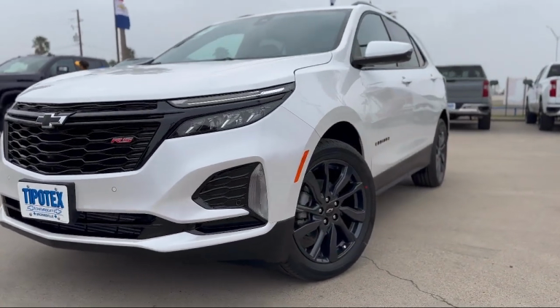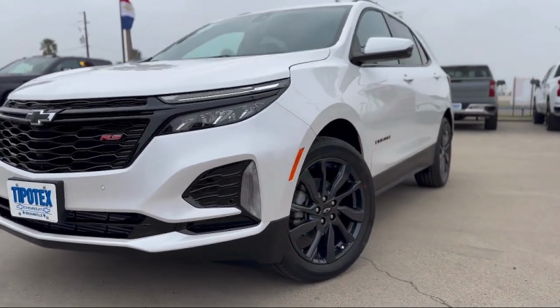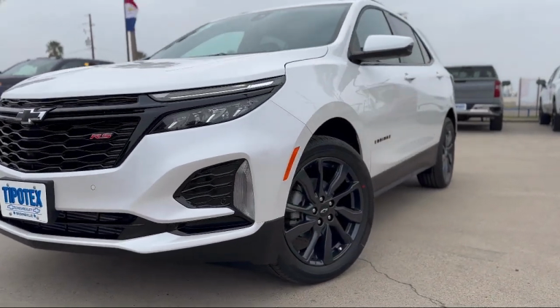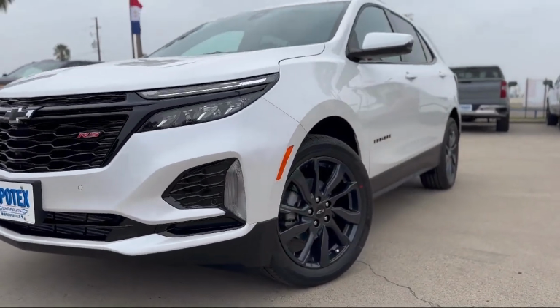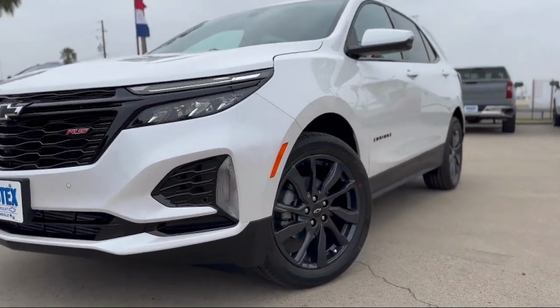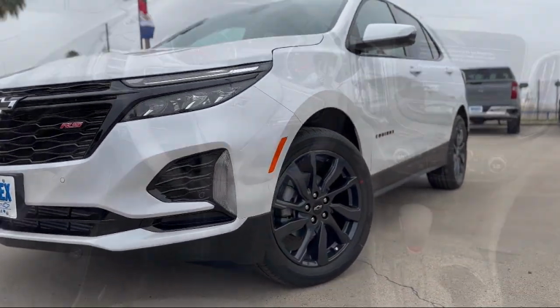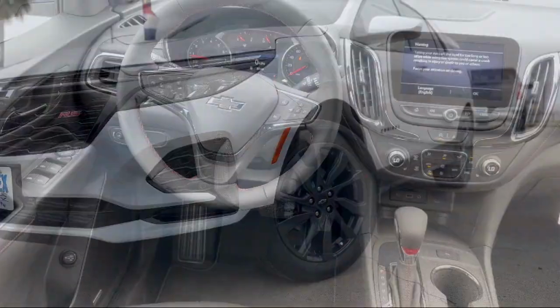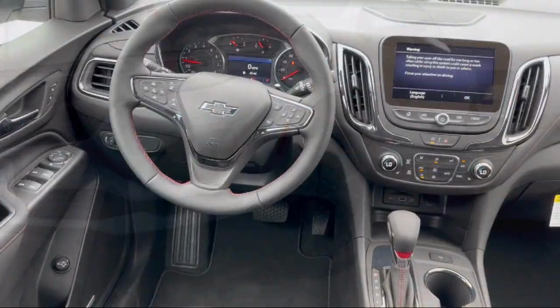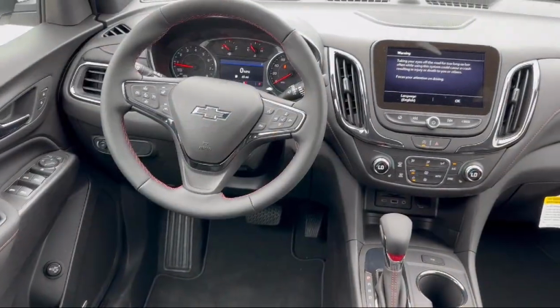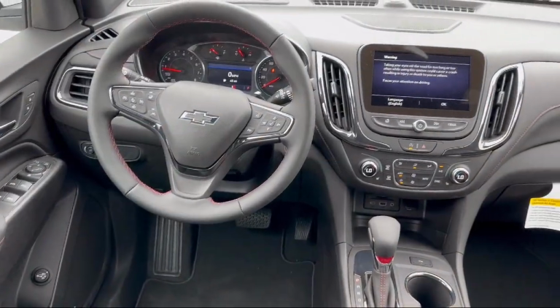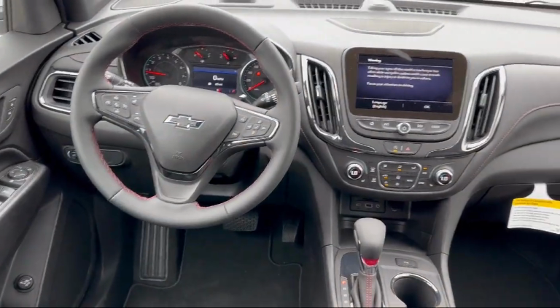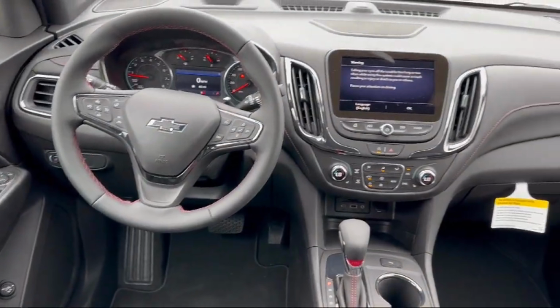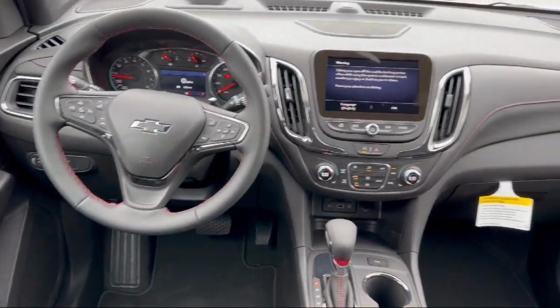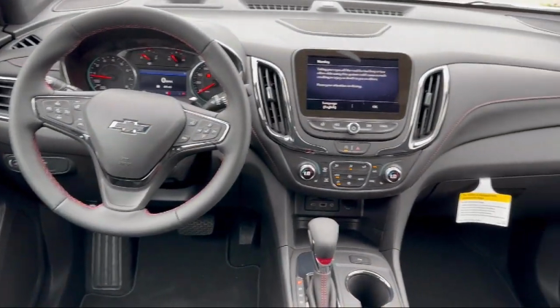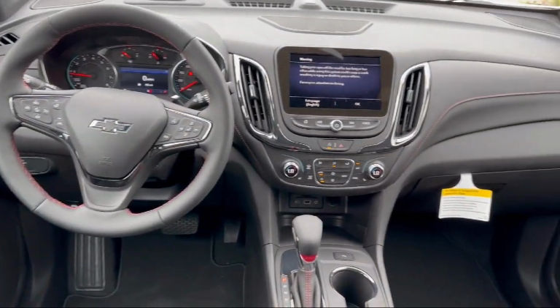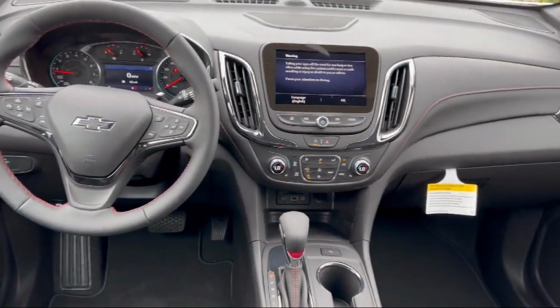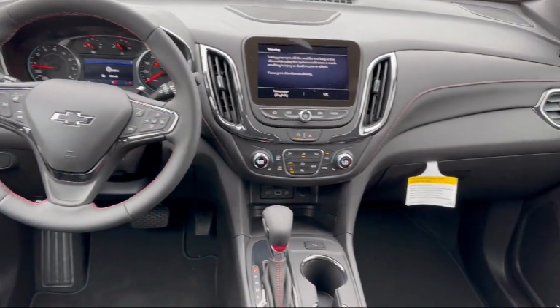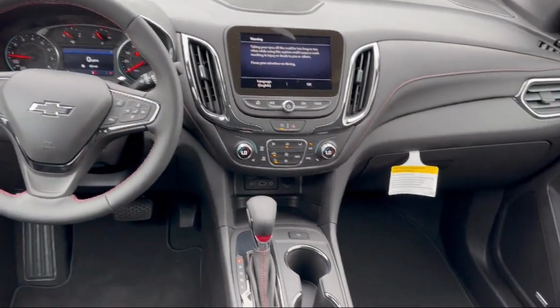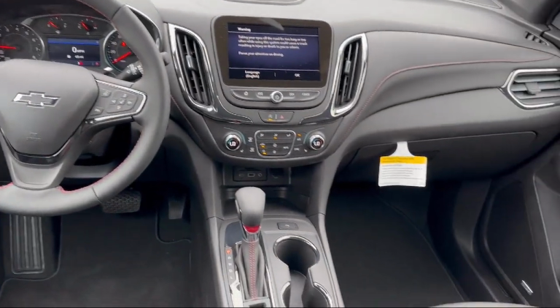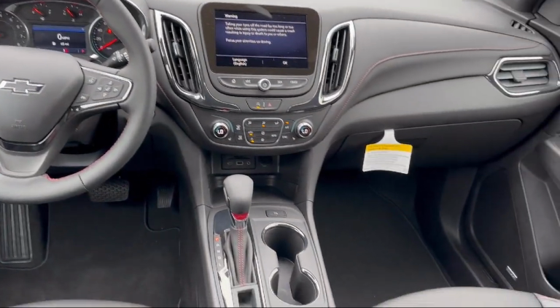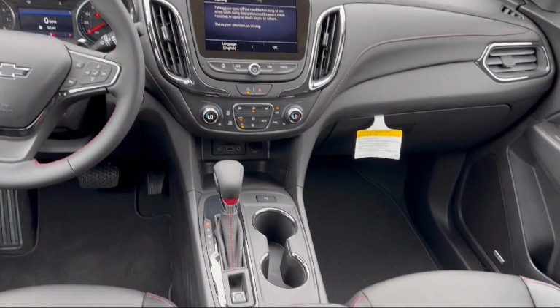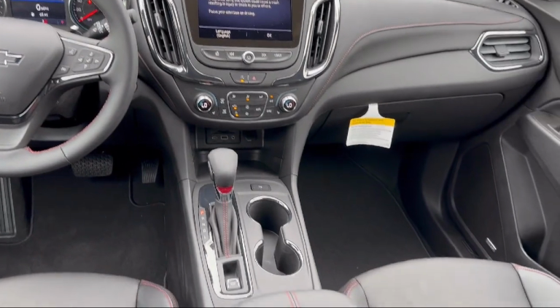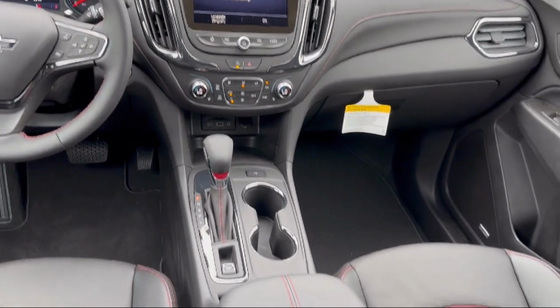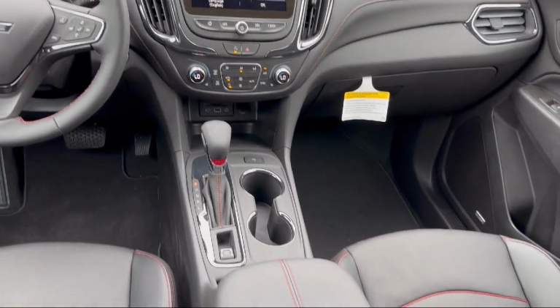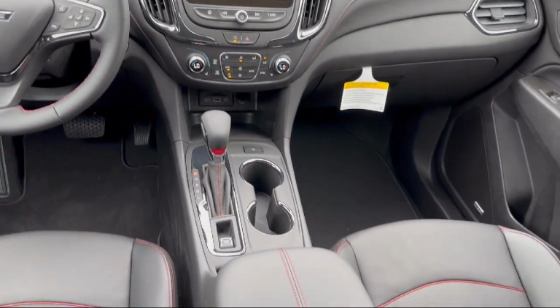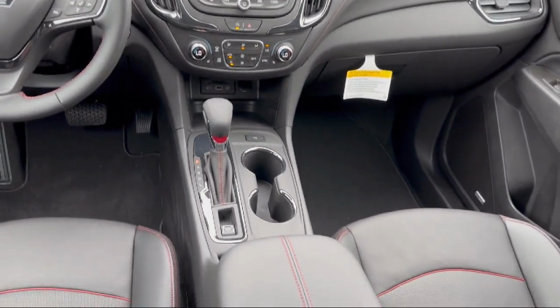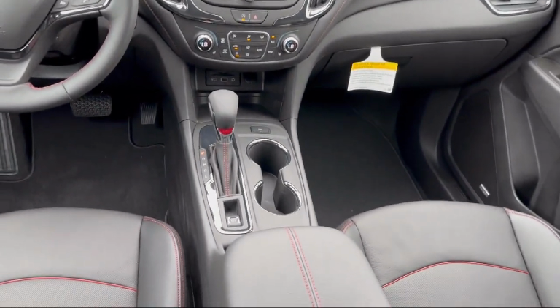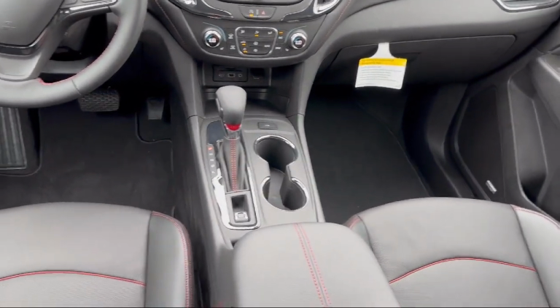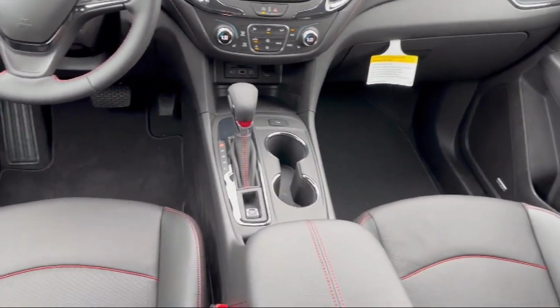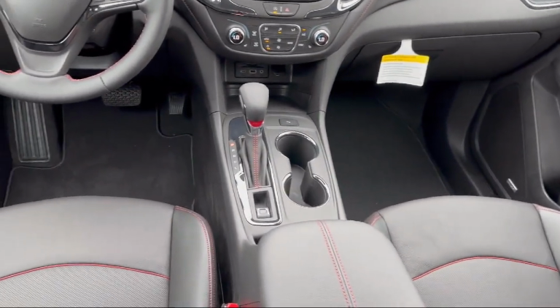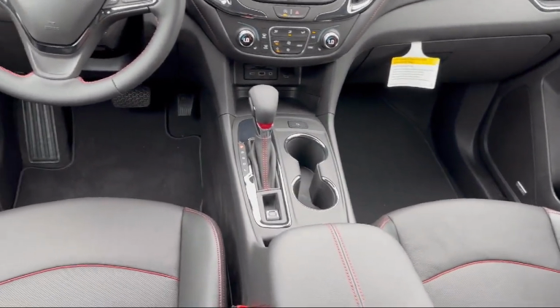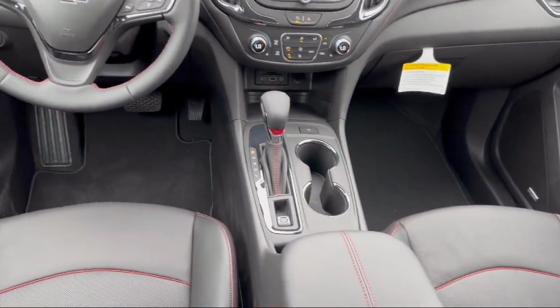Additional features include rear side curtain airbags, multifunction steering wheel controls, and front overhead console.